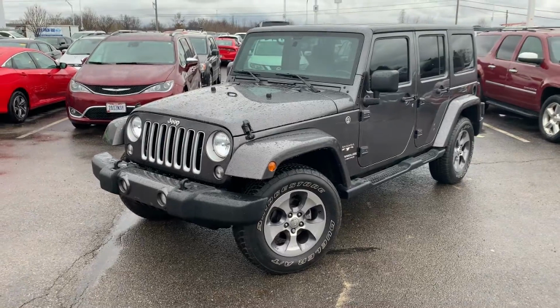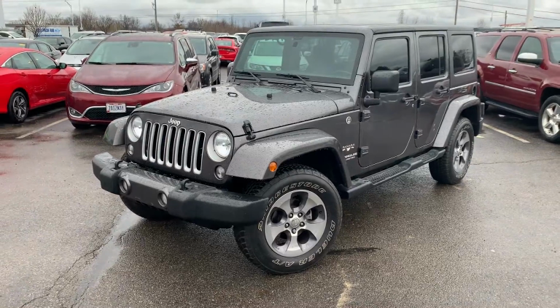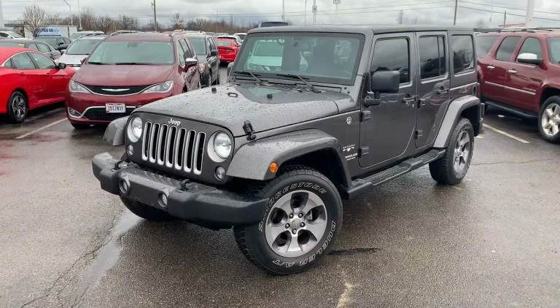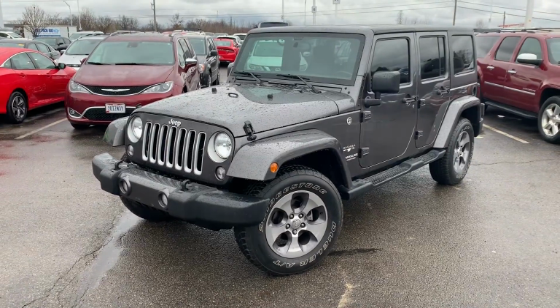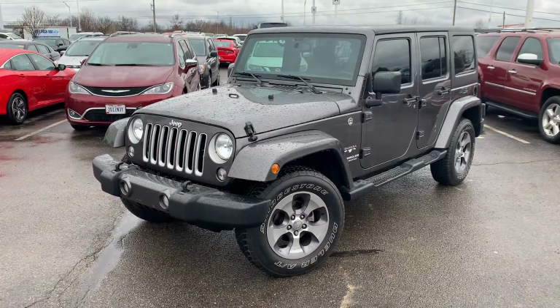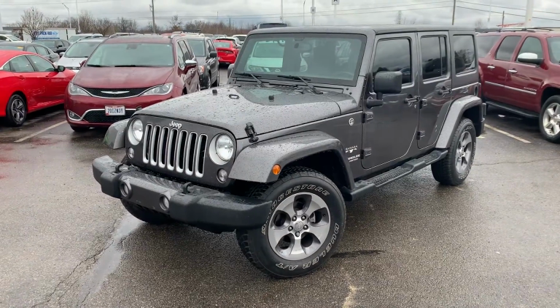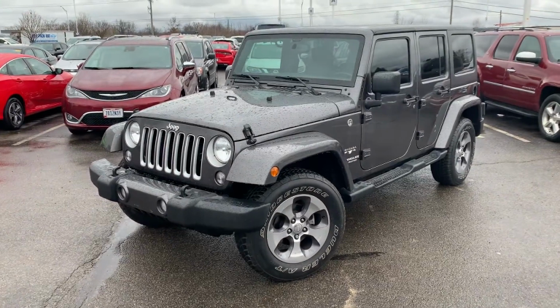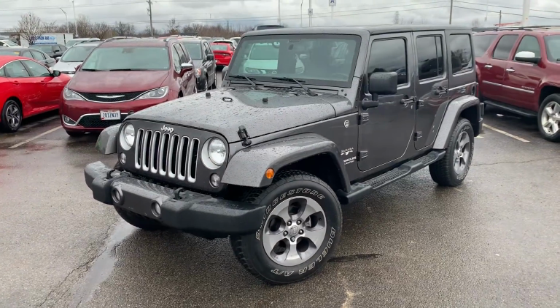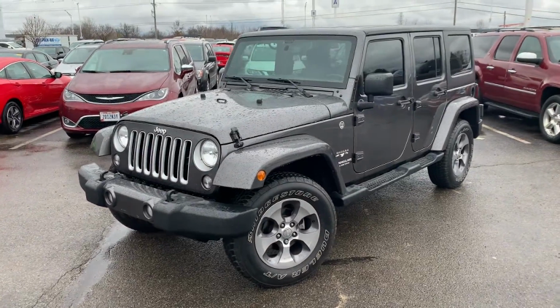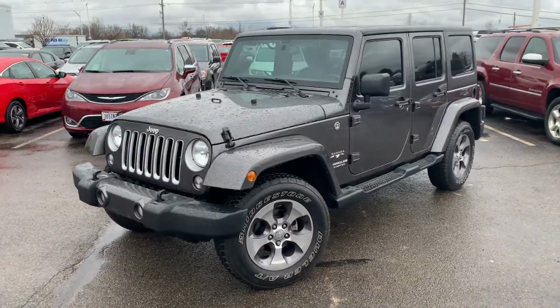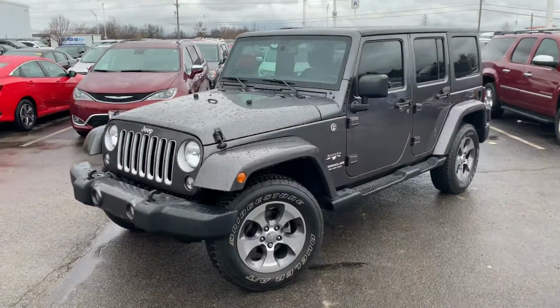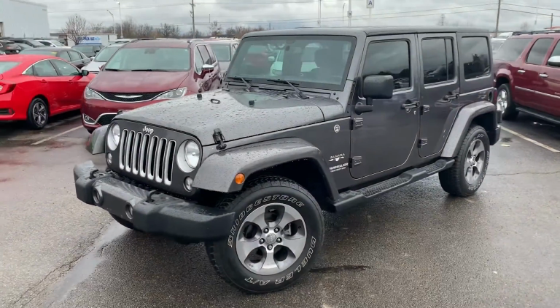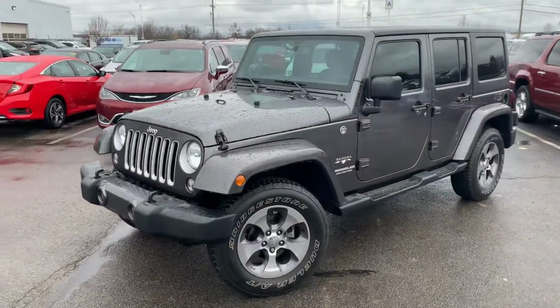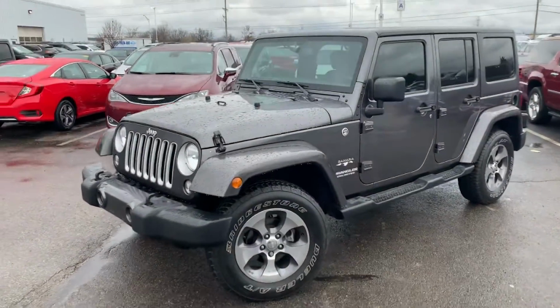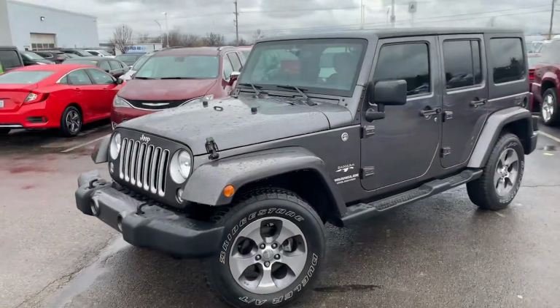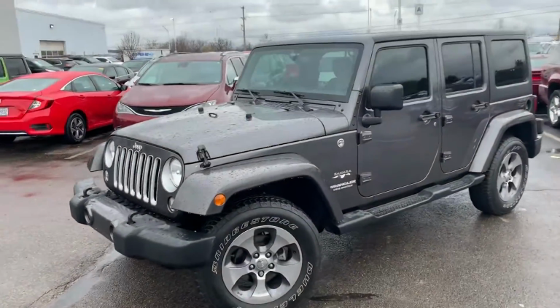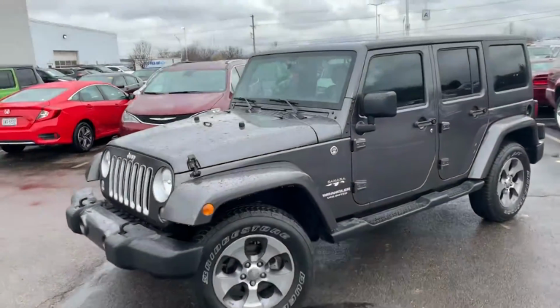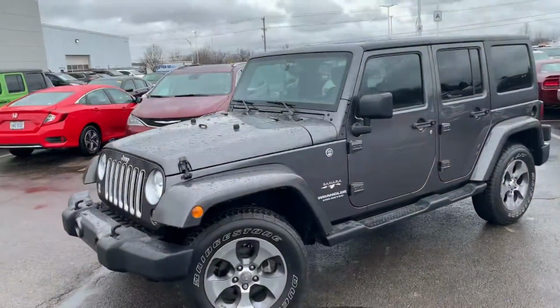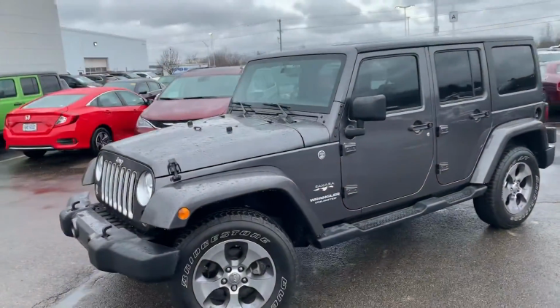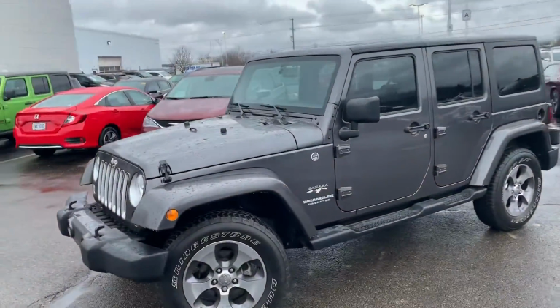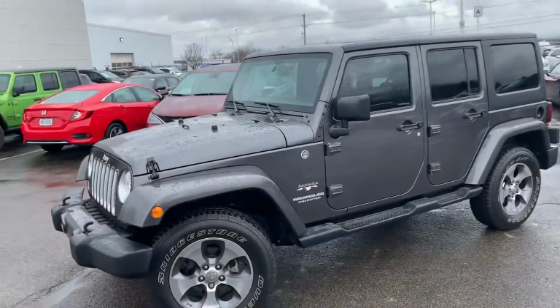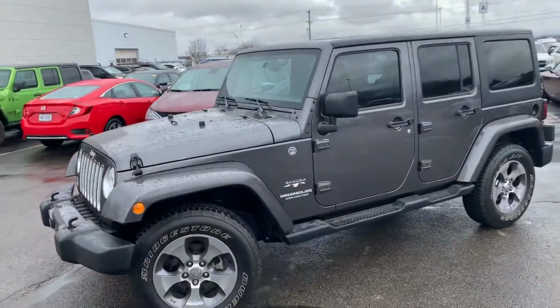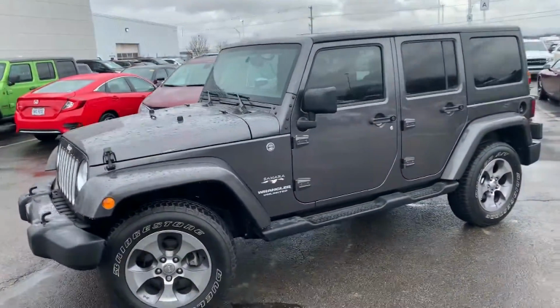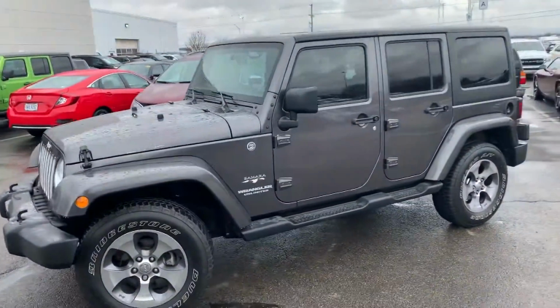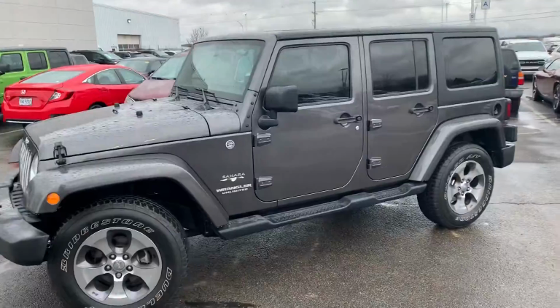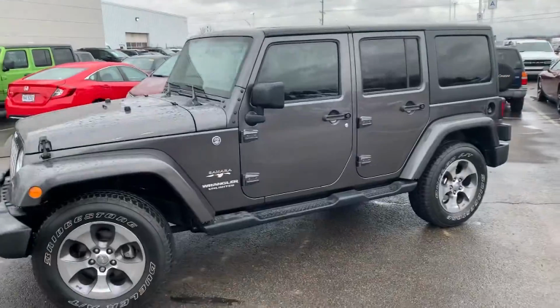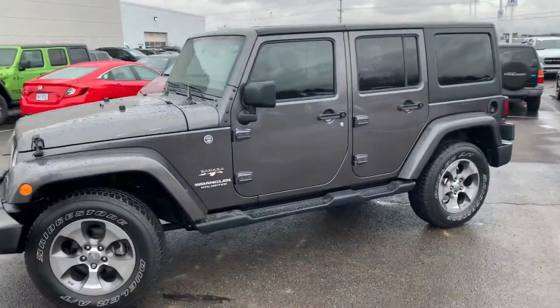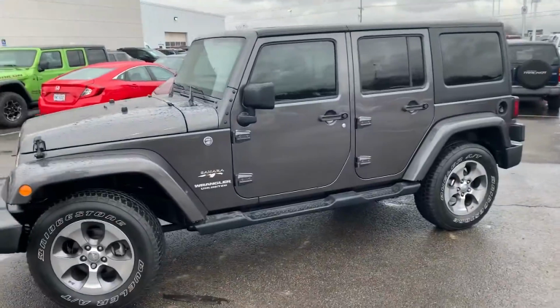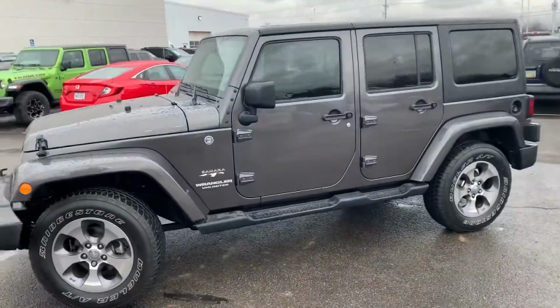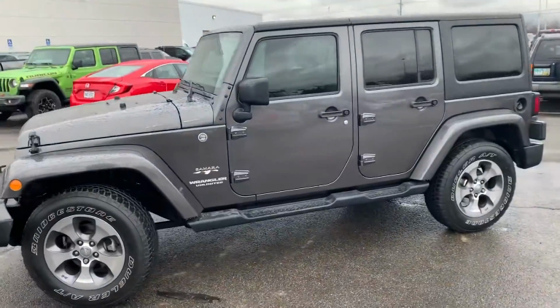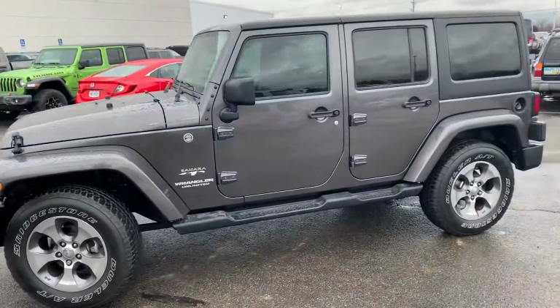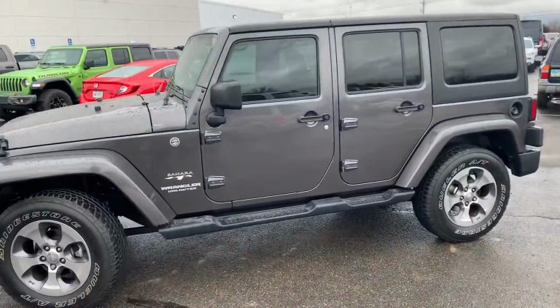Hey, Justin Johnson here at Performance, going over our 2016 Jeep Wrangler Unlimited Sahara.